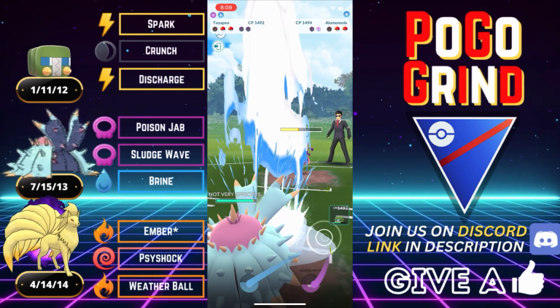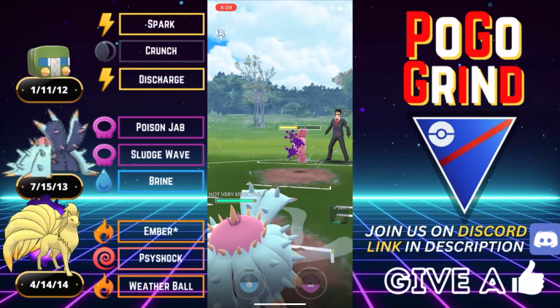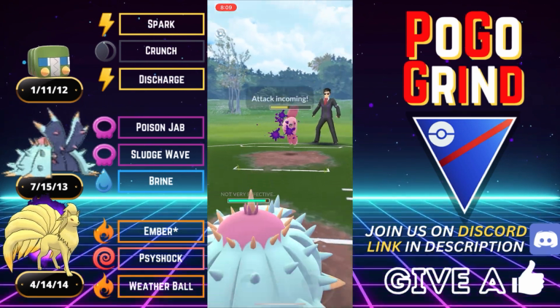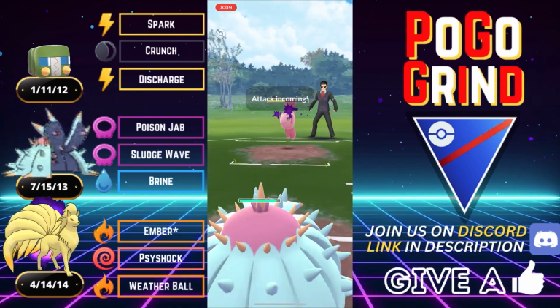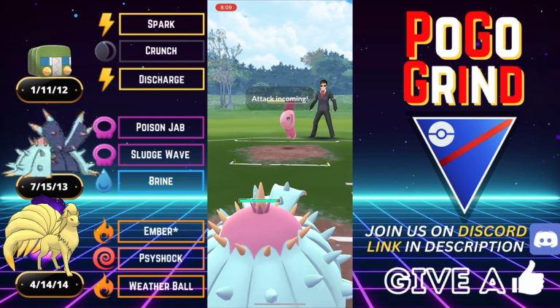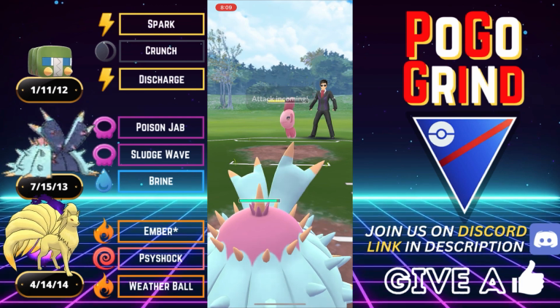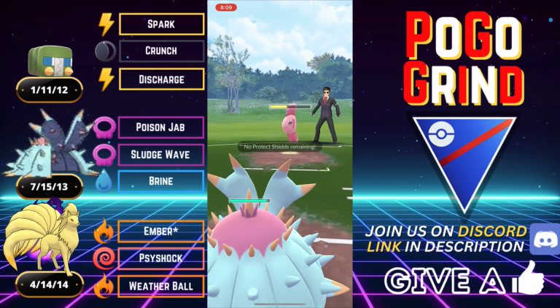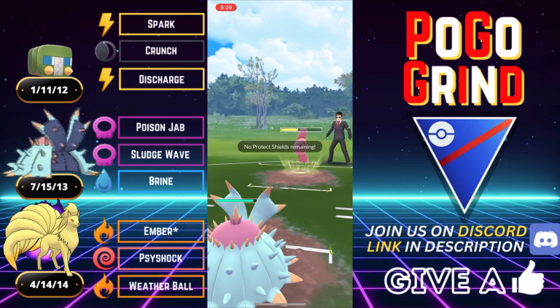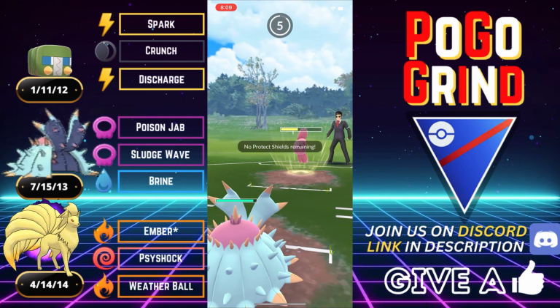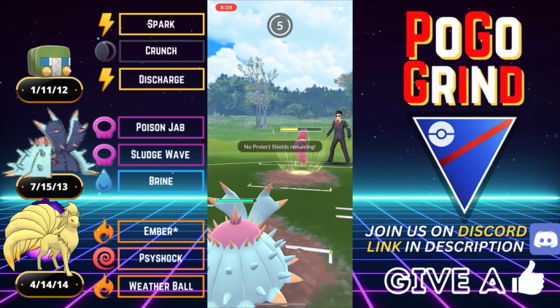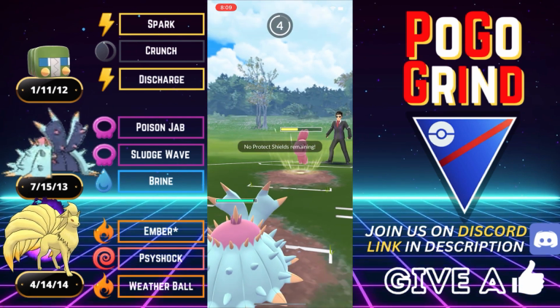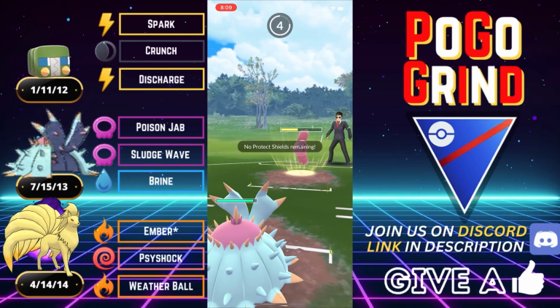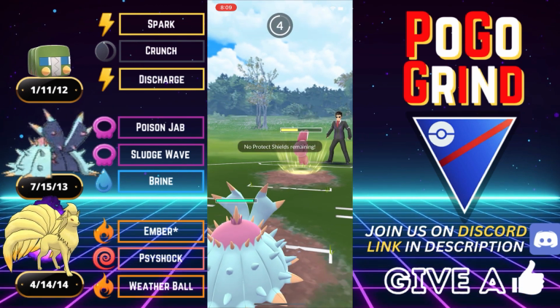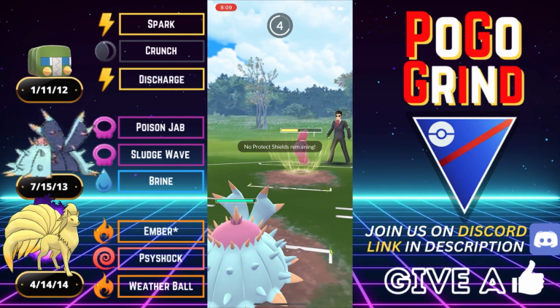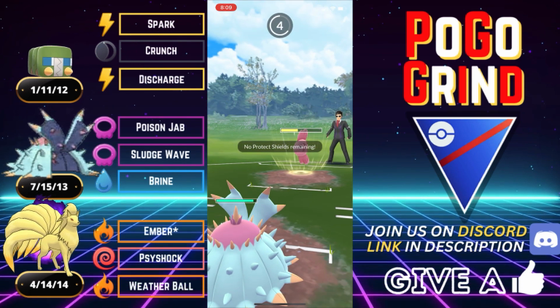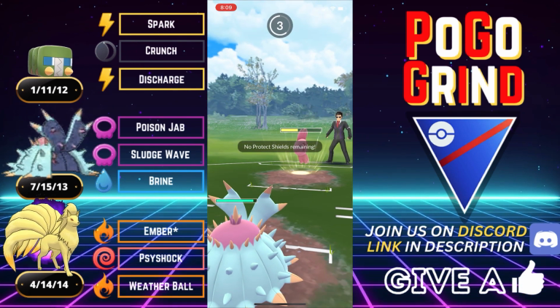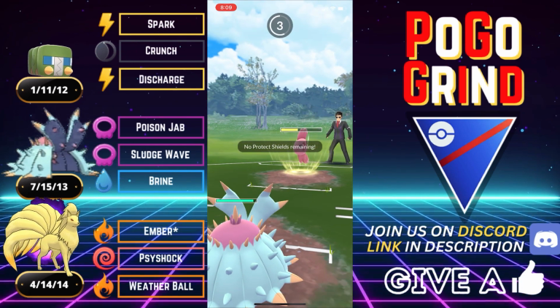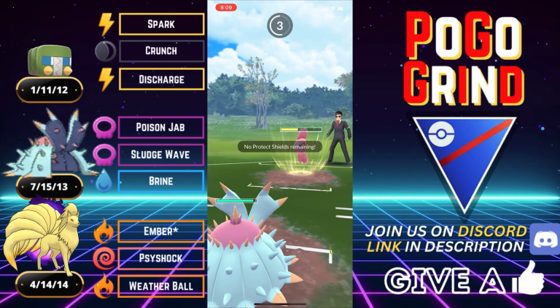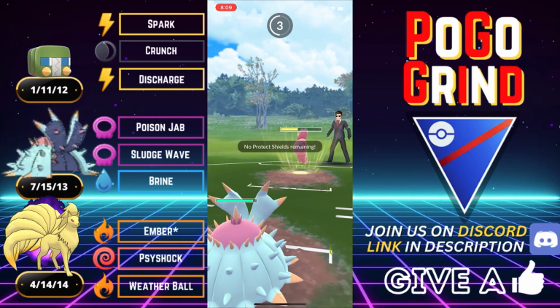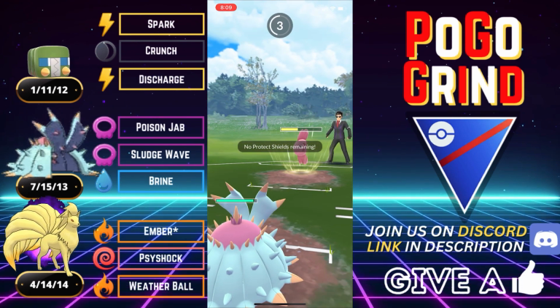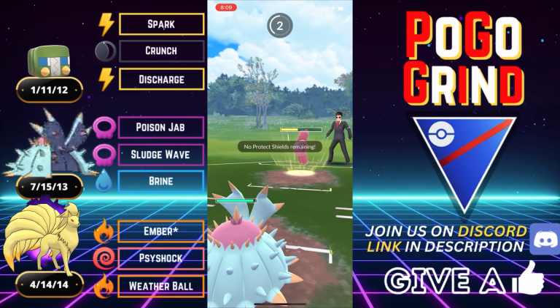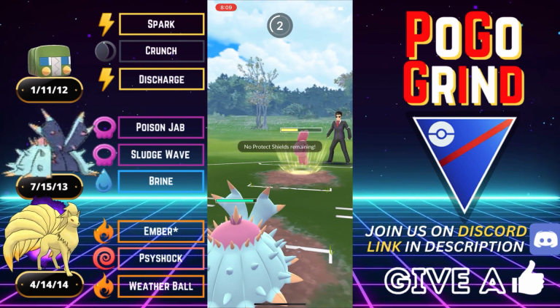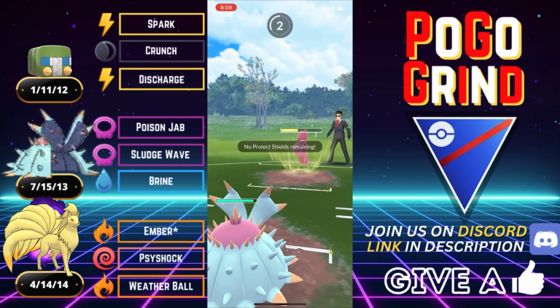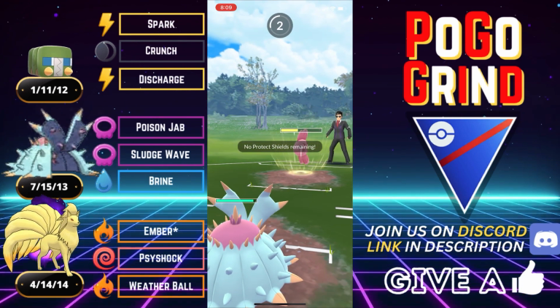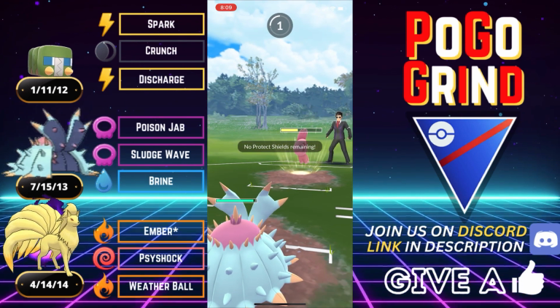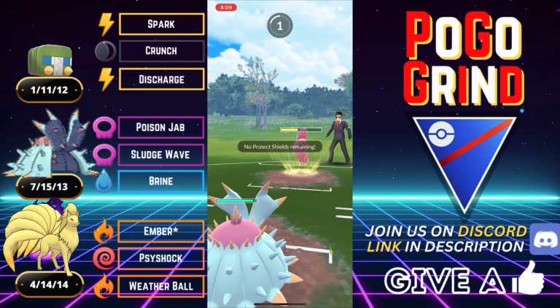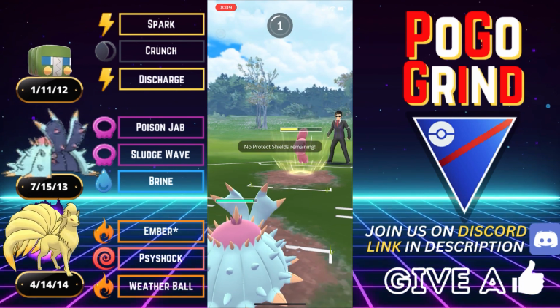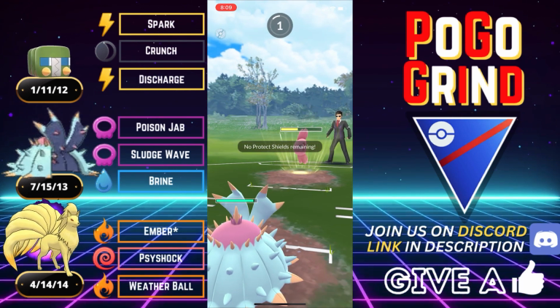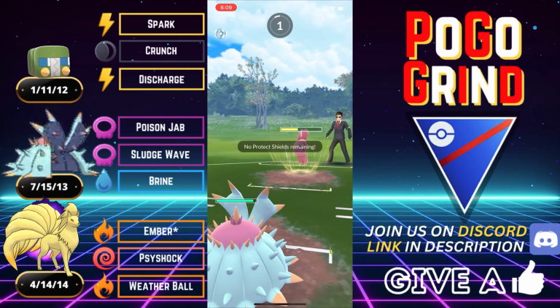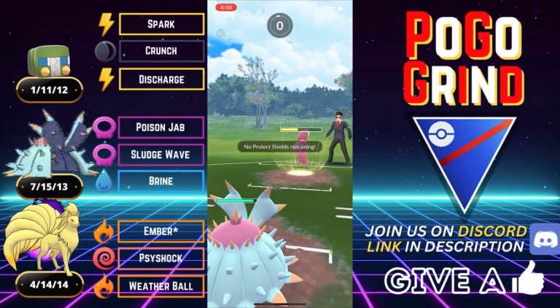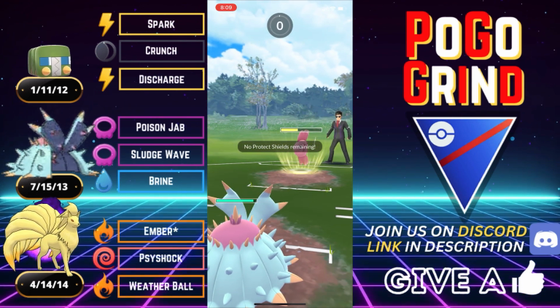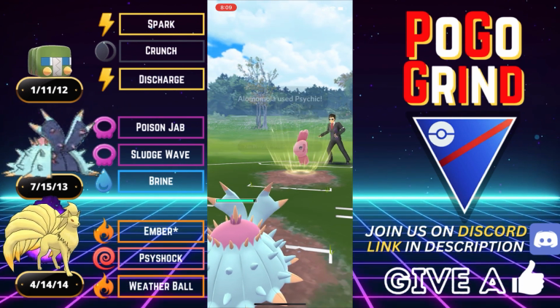We are running Psyshock on our Ninetales. You don't need overheat in this meta, especially on this particular team. It's nice to be able to do some nice neutral damage in situations where you are at a type disadvantage. And they take us out, they farm us down.